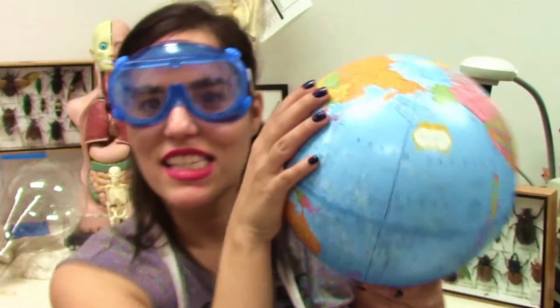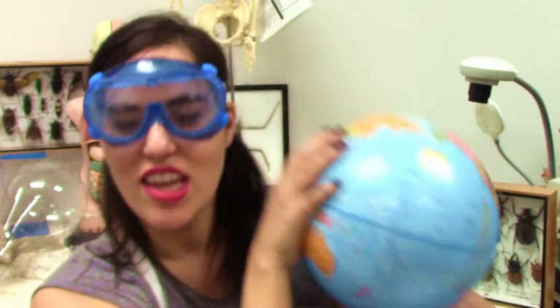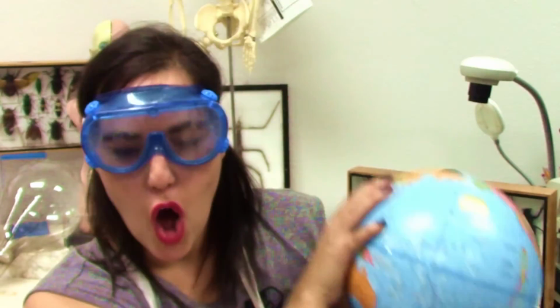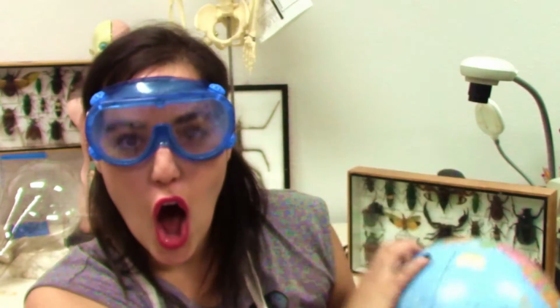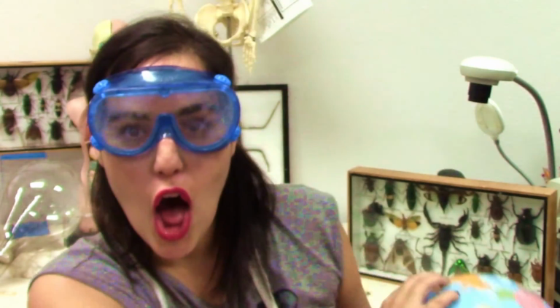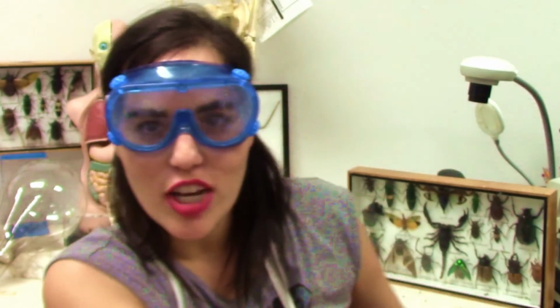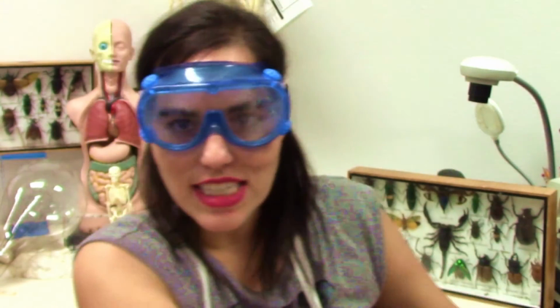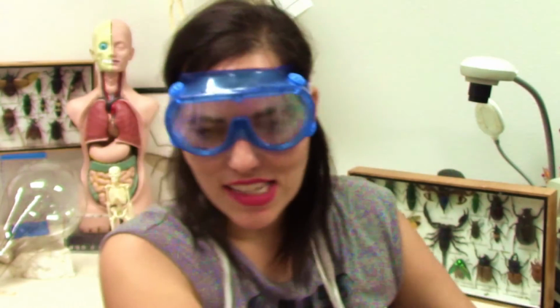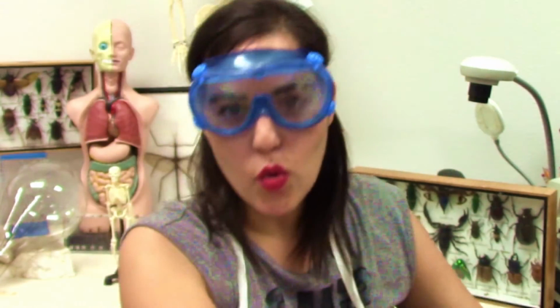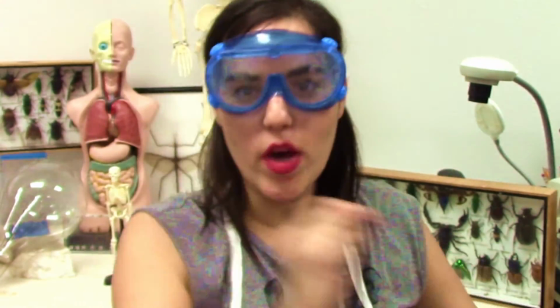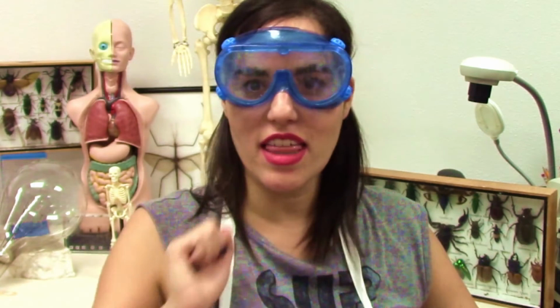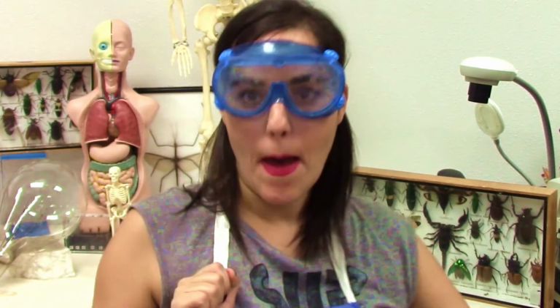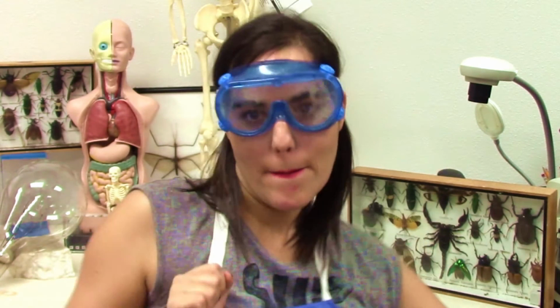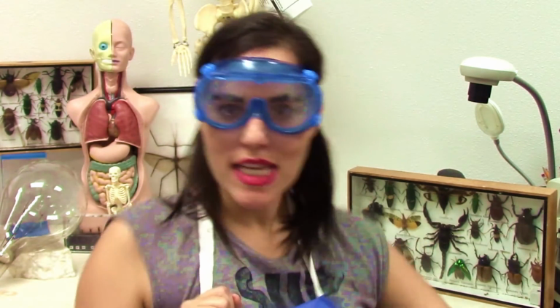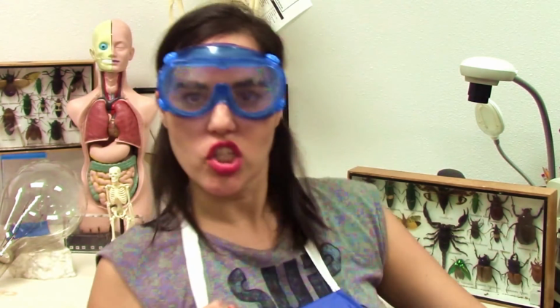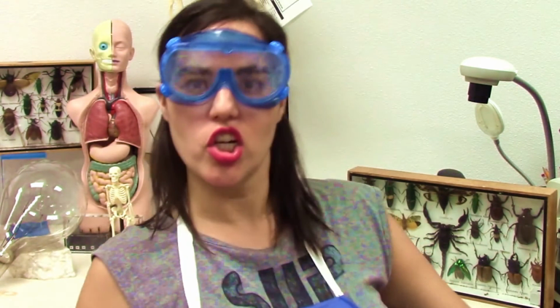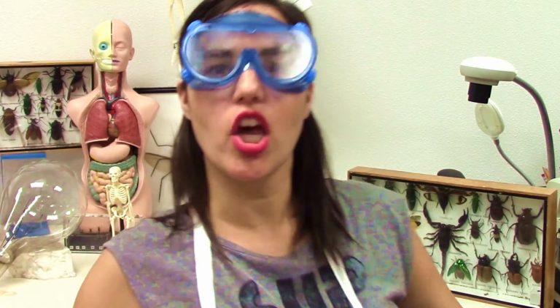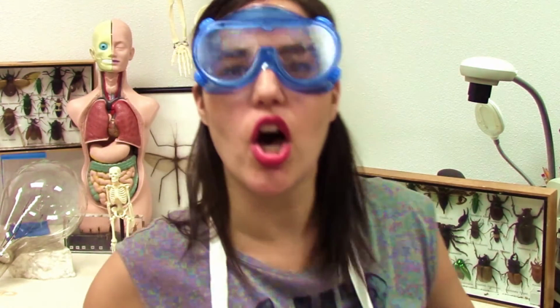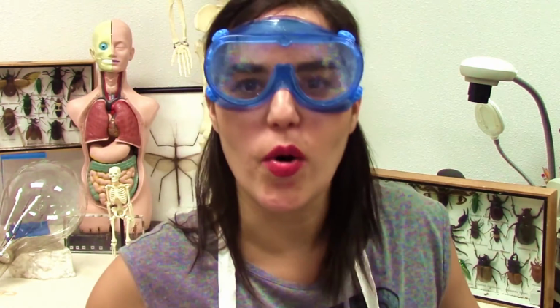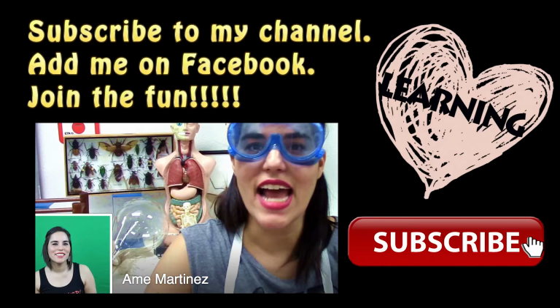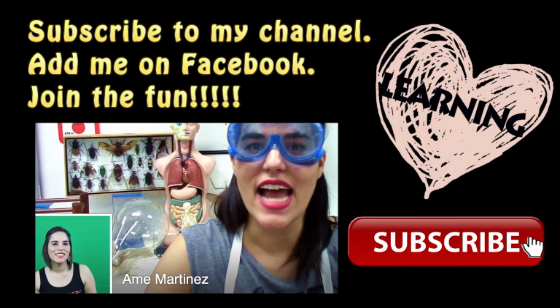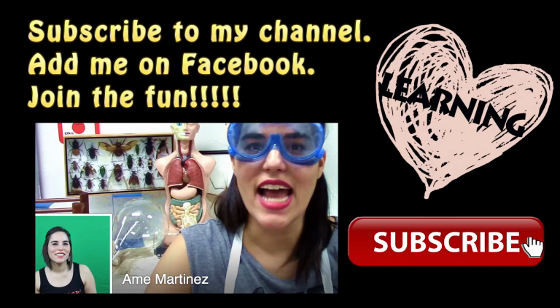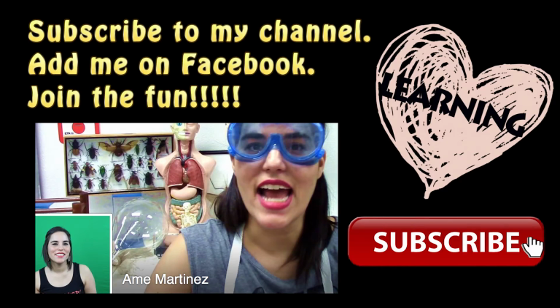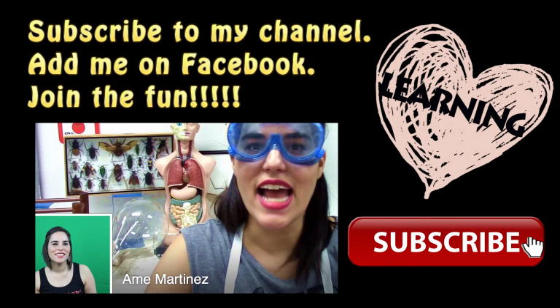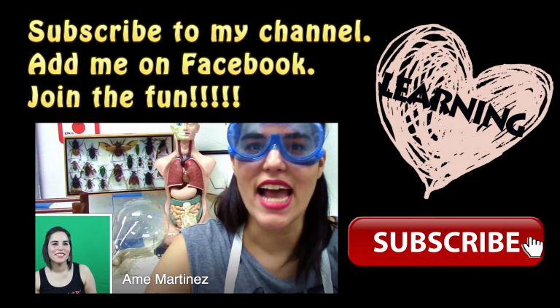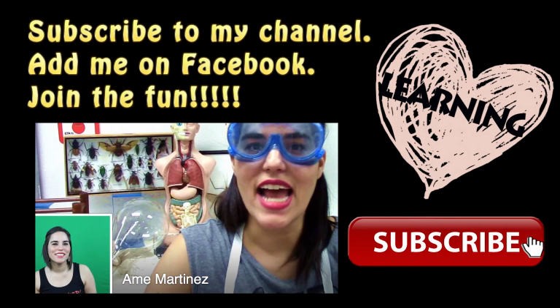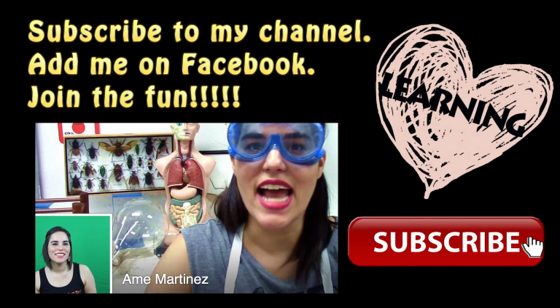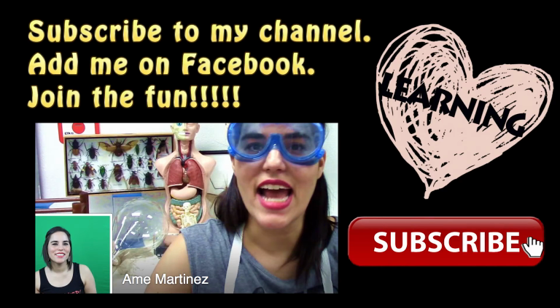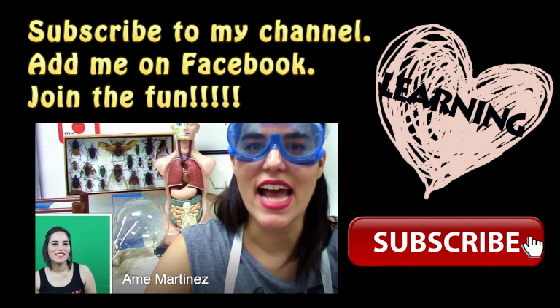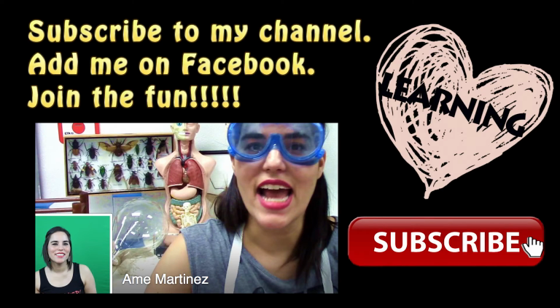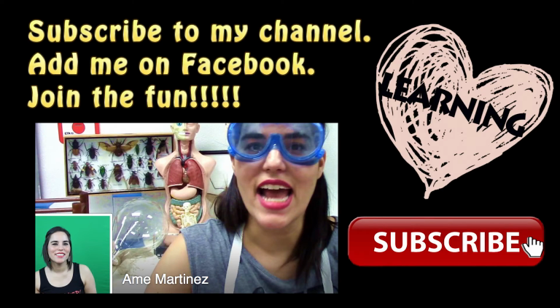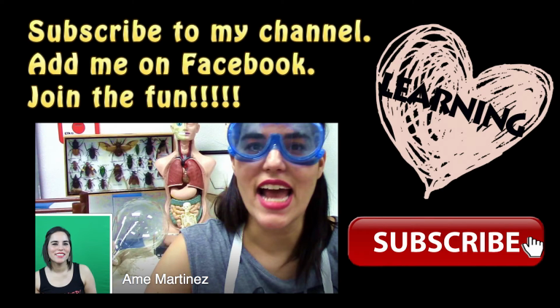See you on the next lesson with Mr. Cone! Thank you, he's watching too. Okay, bye!